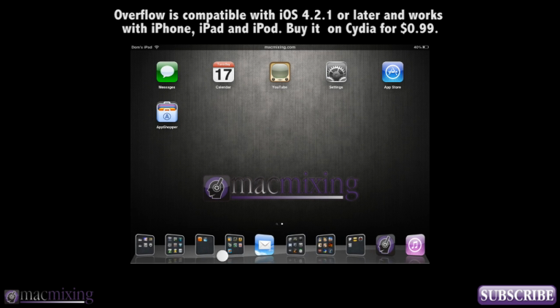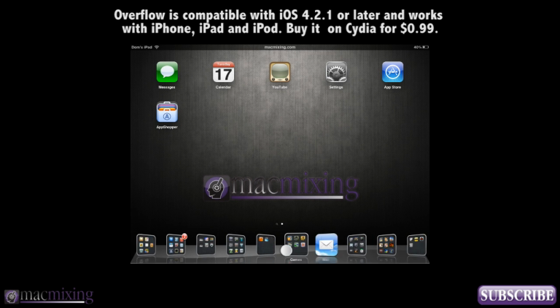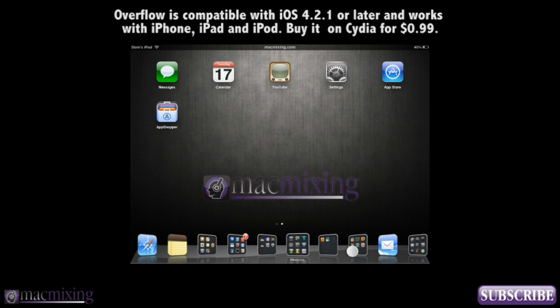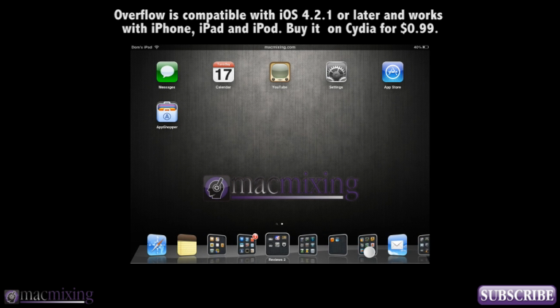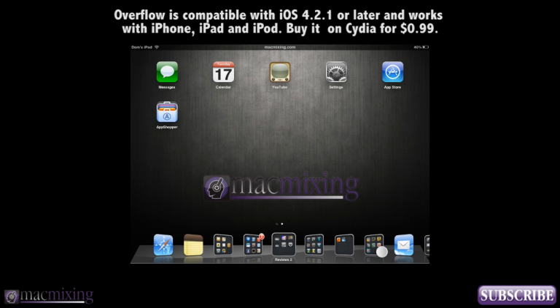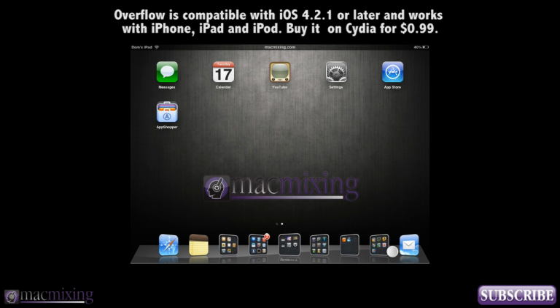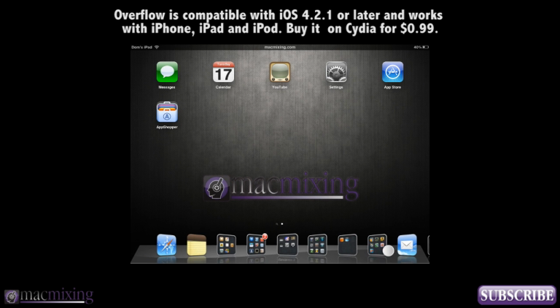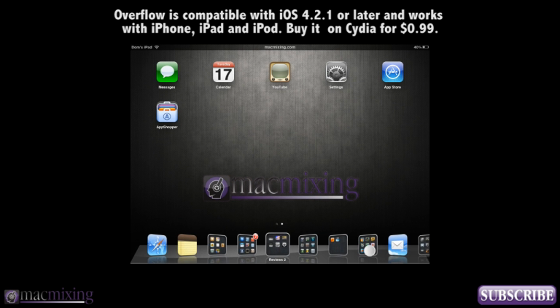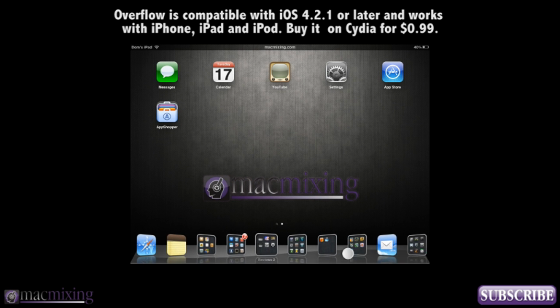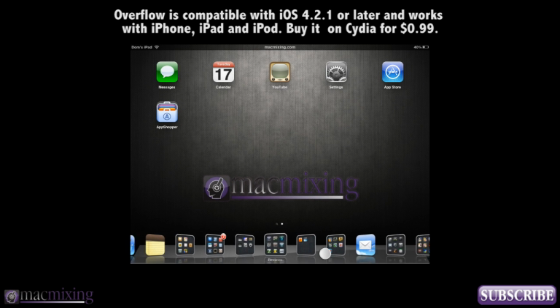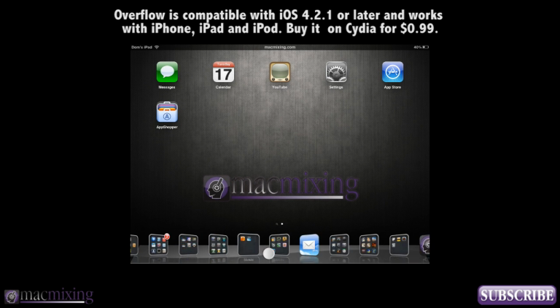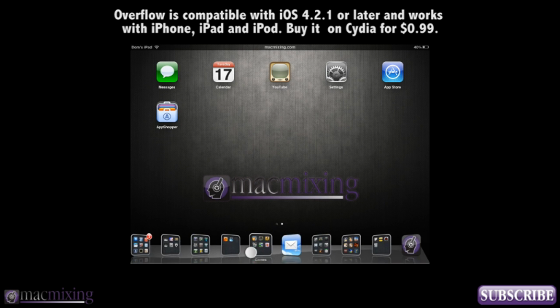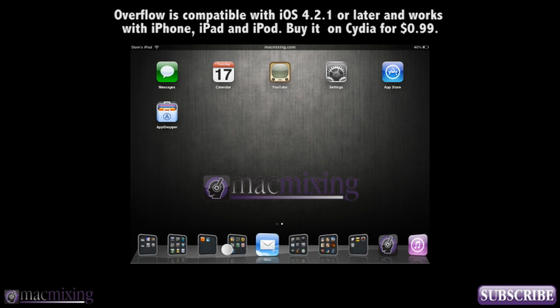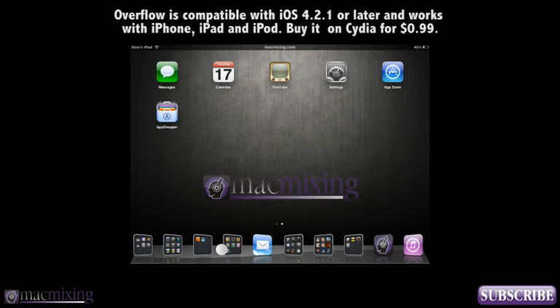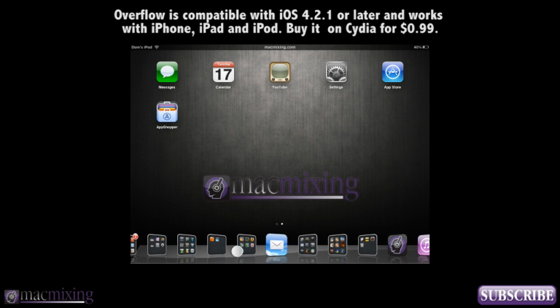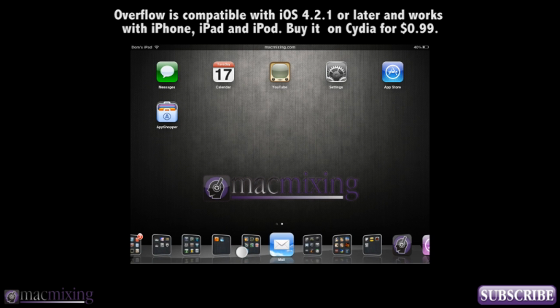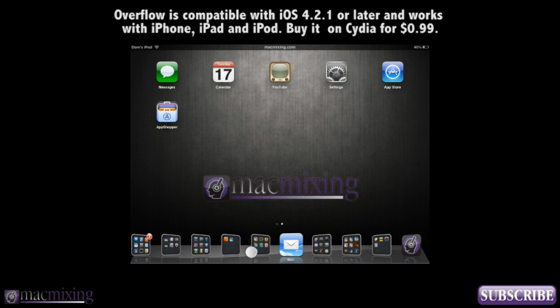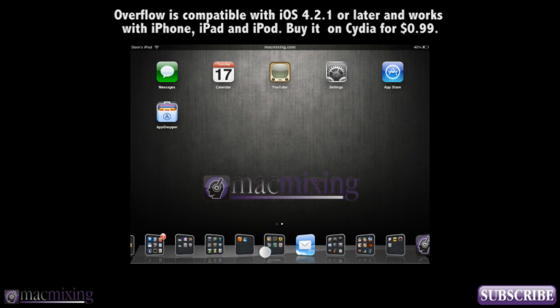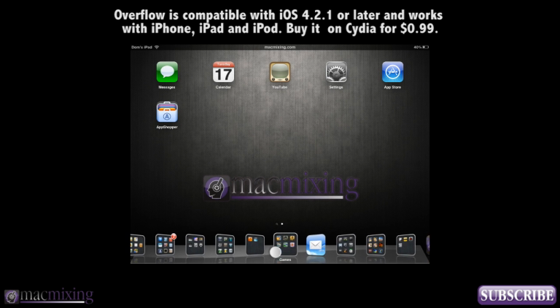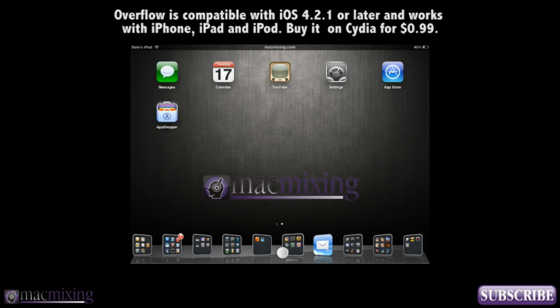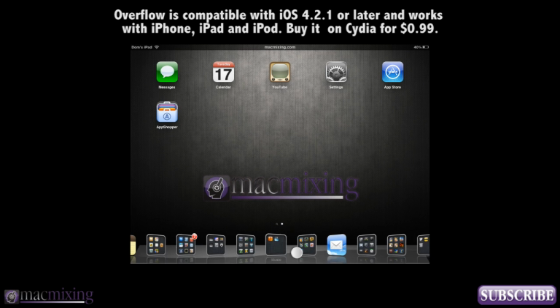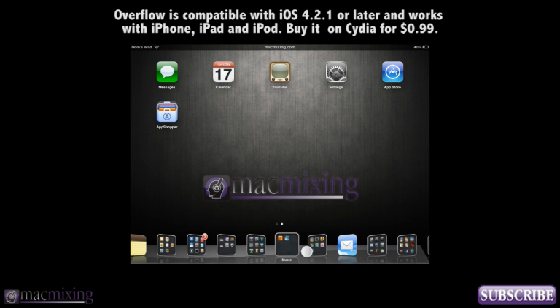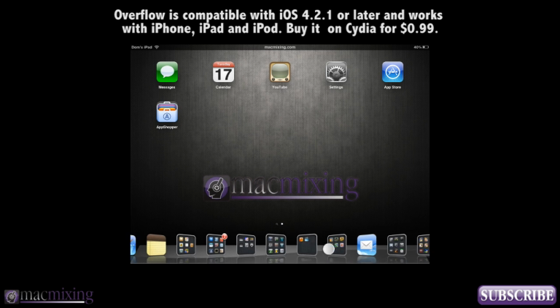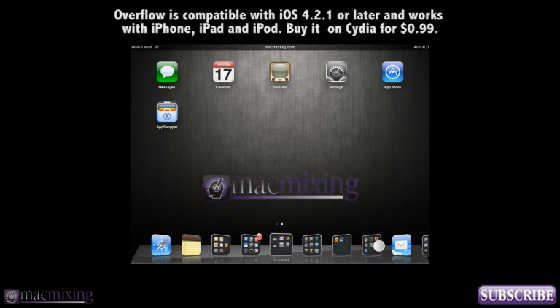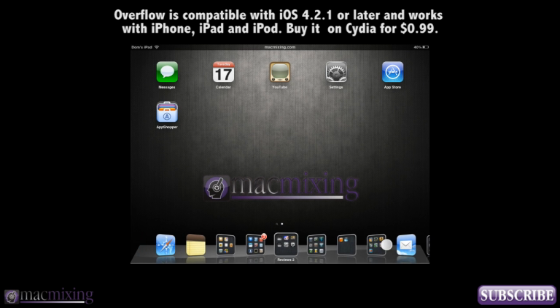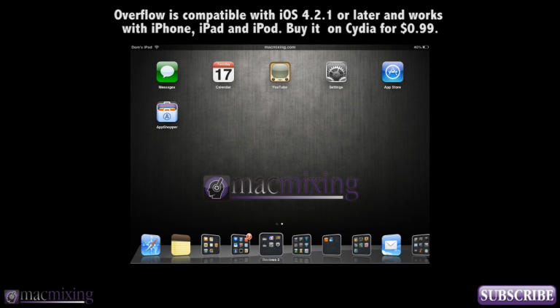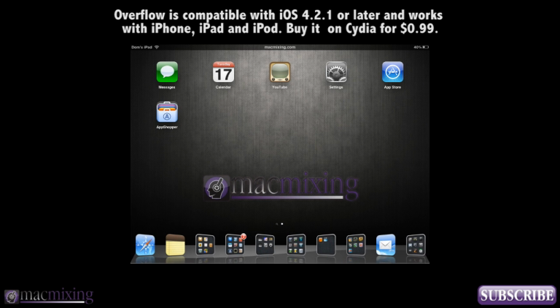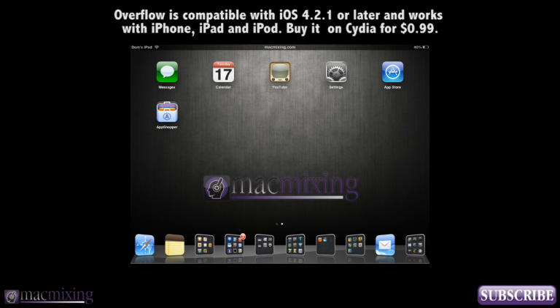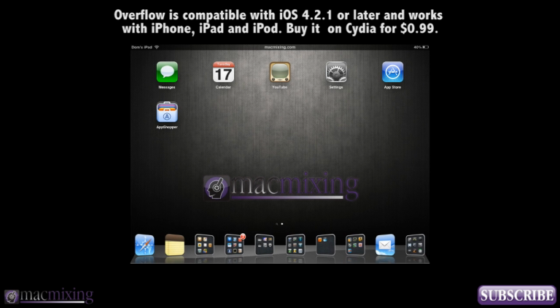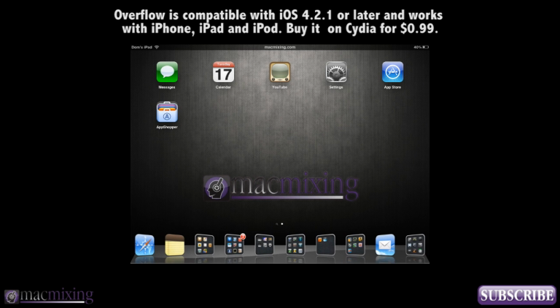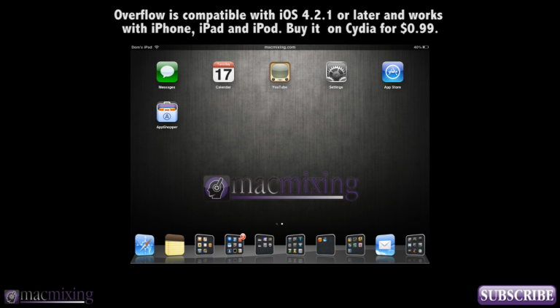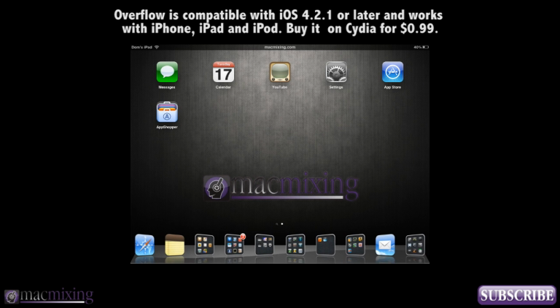It works great with Infinidoc, so download Infinidoc and download Overflow and you'll have a pretty awesome looking dock.